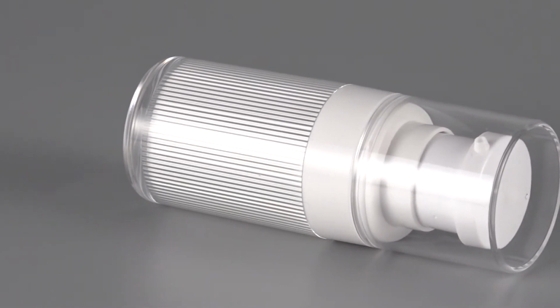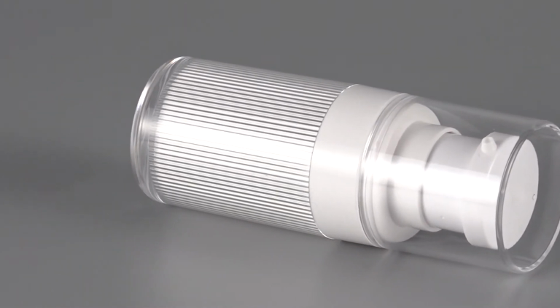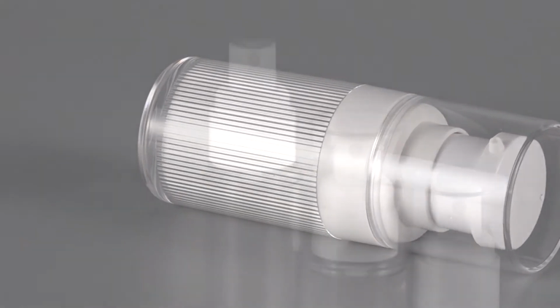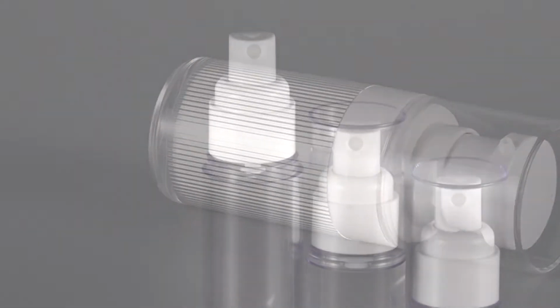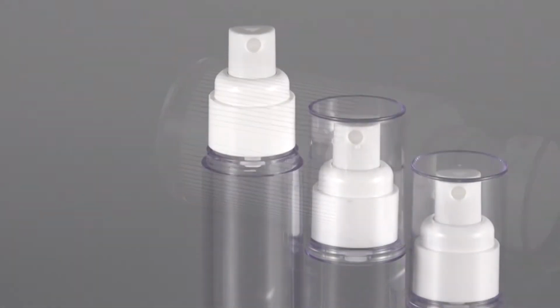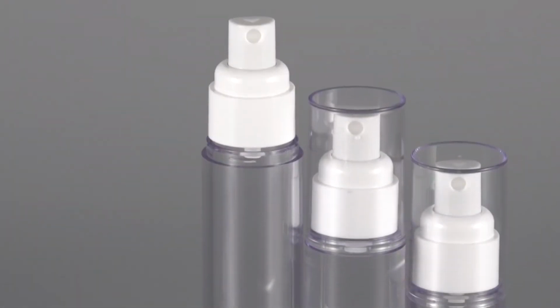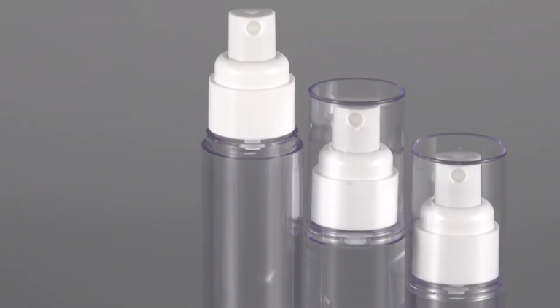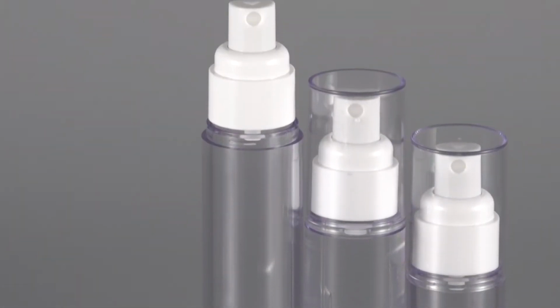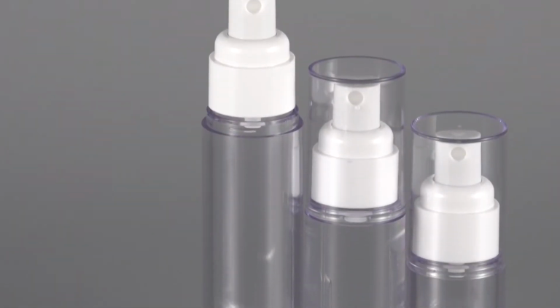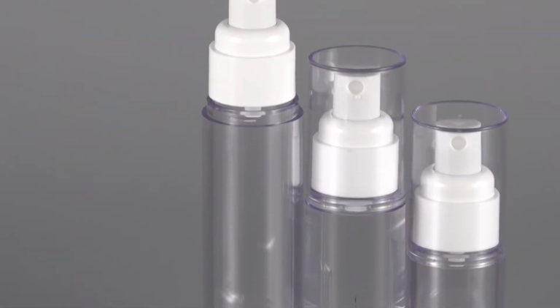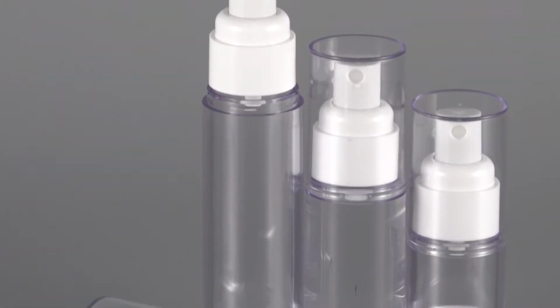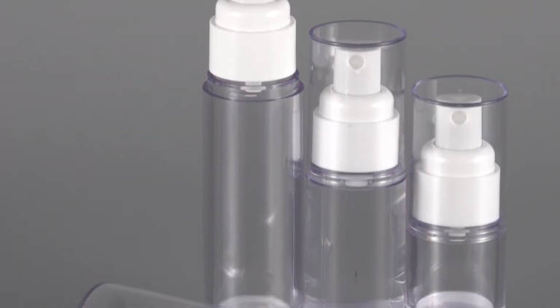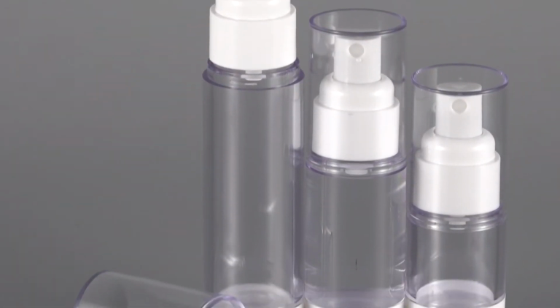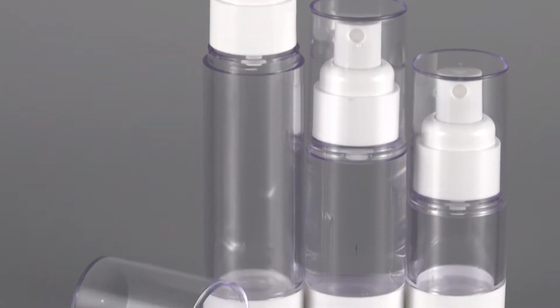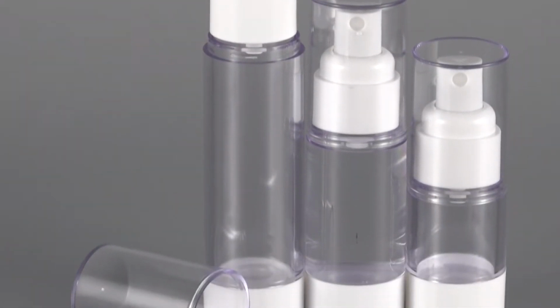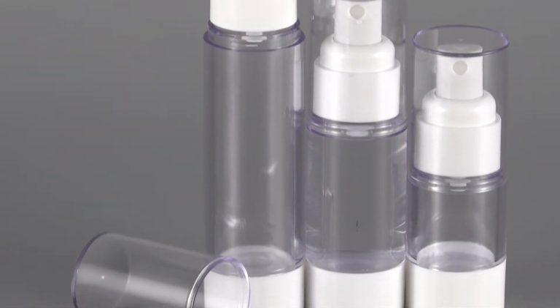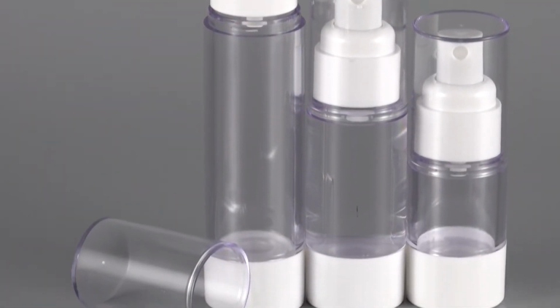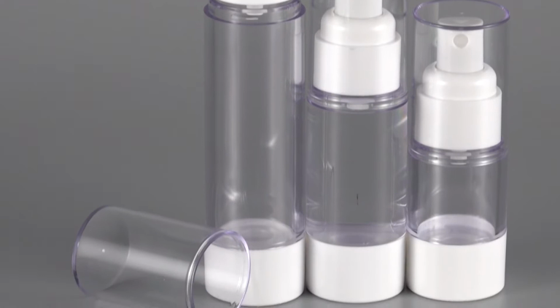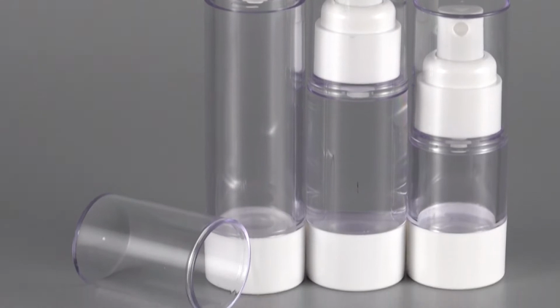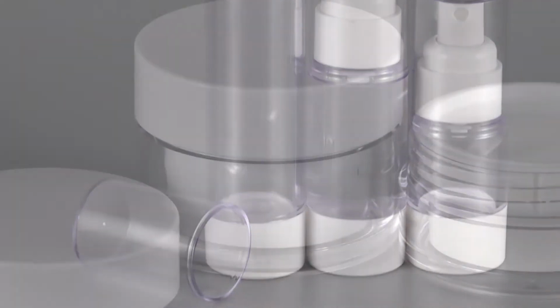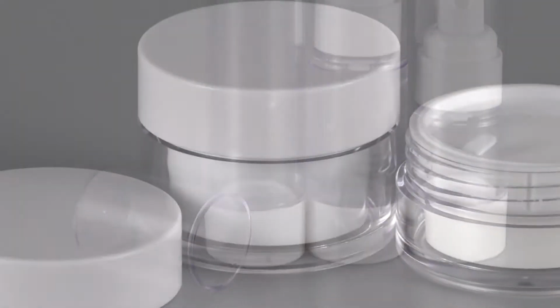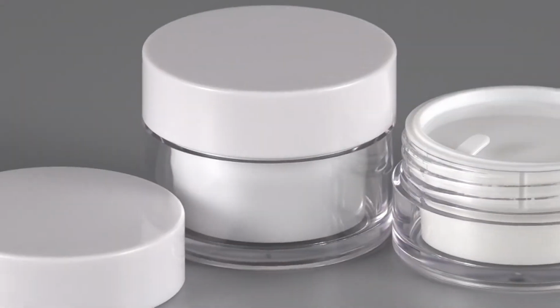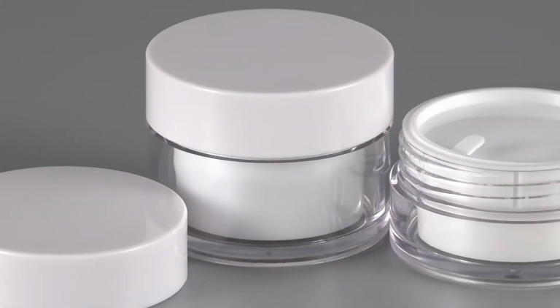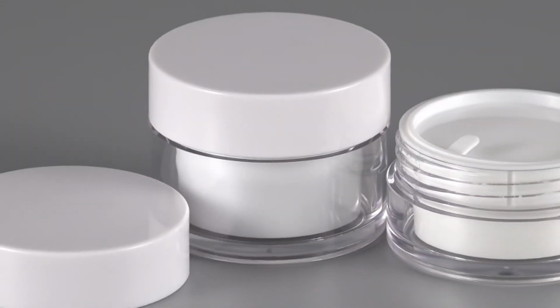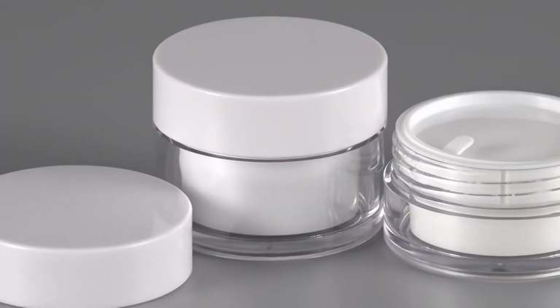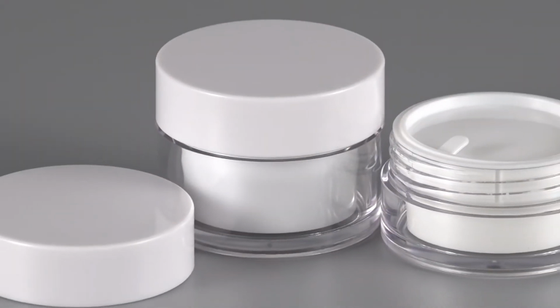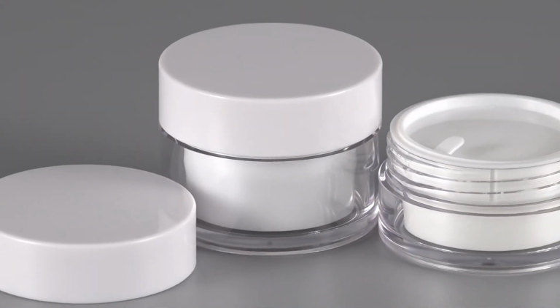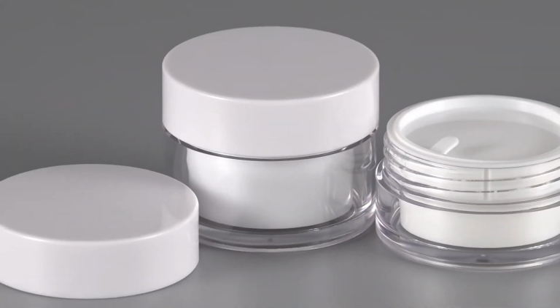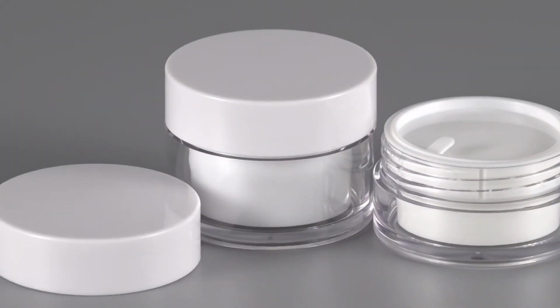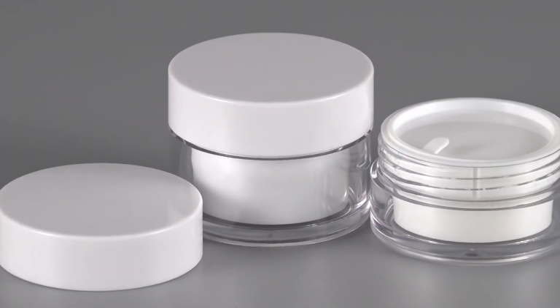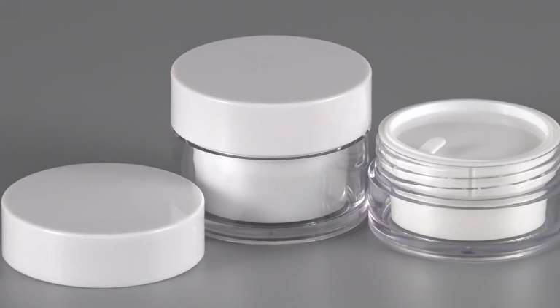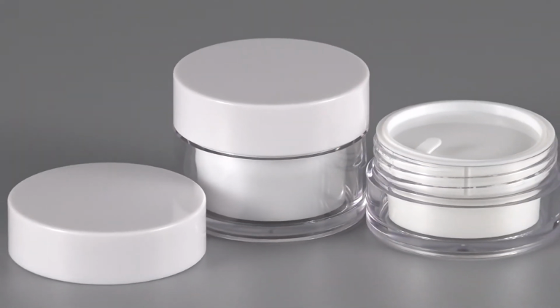The airless pump is with external spring. Spring has no touch with the liquid.